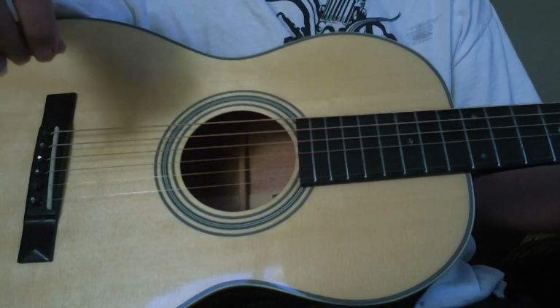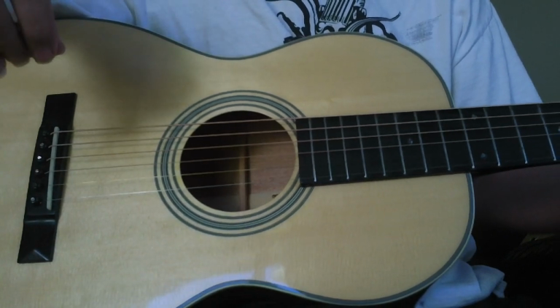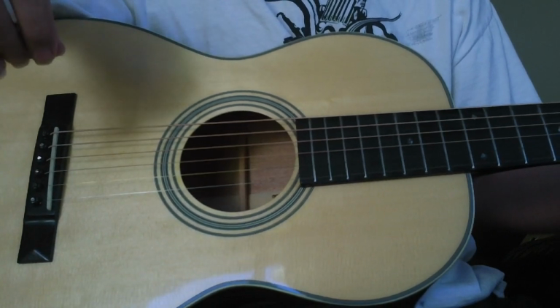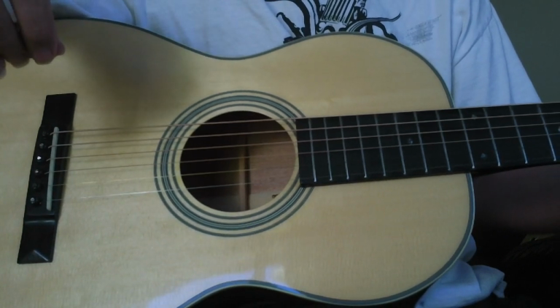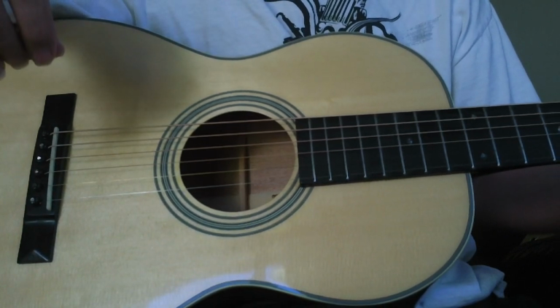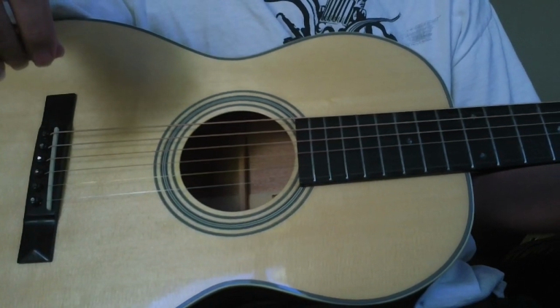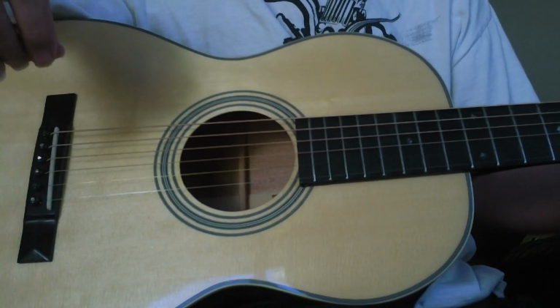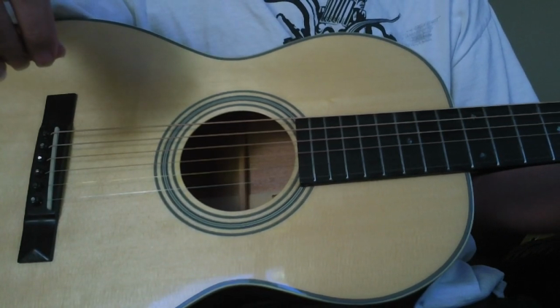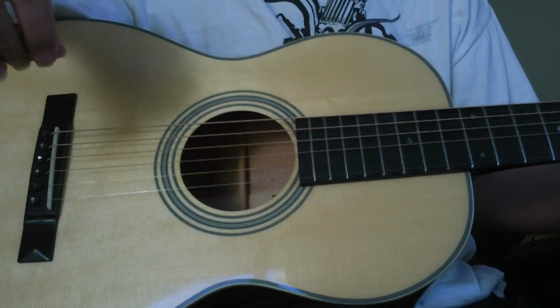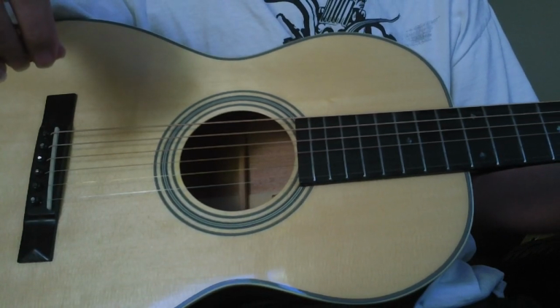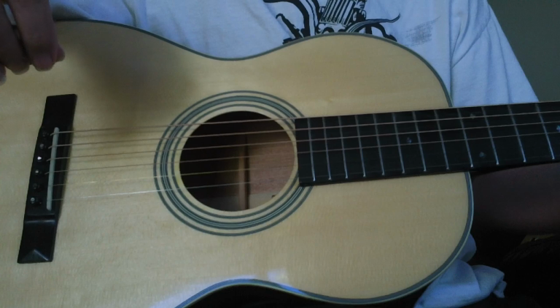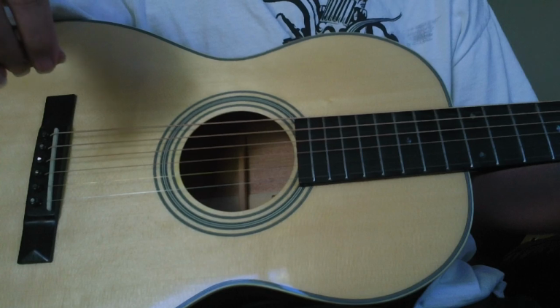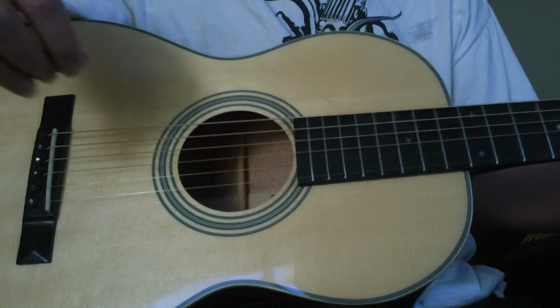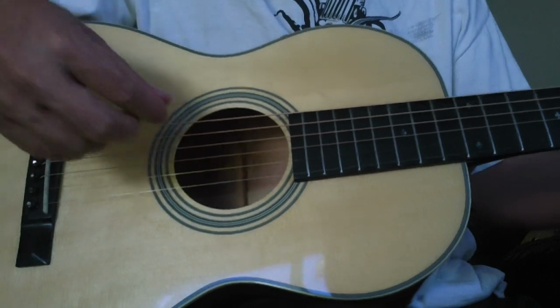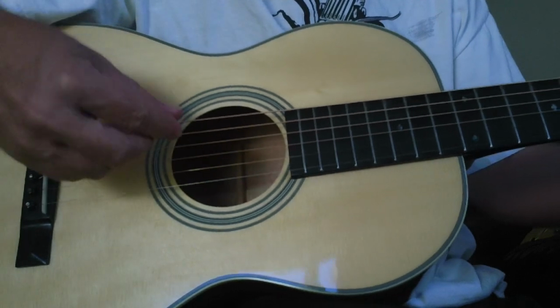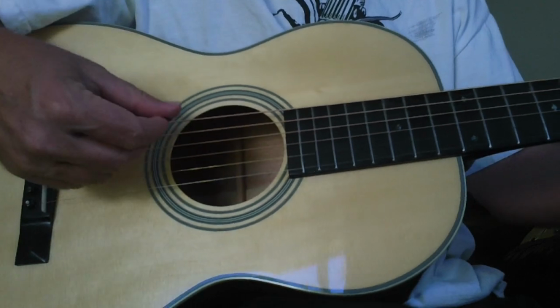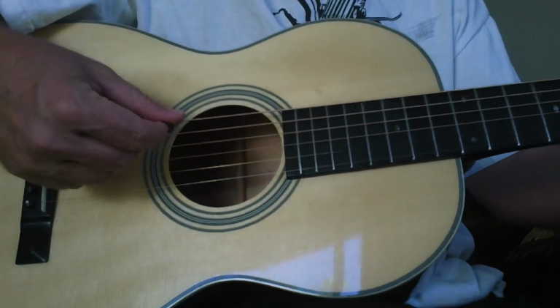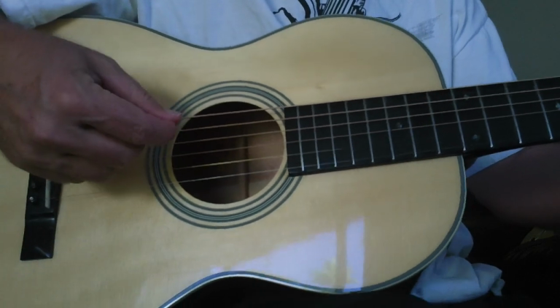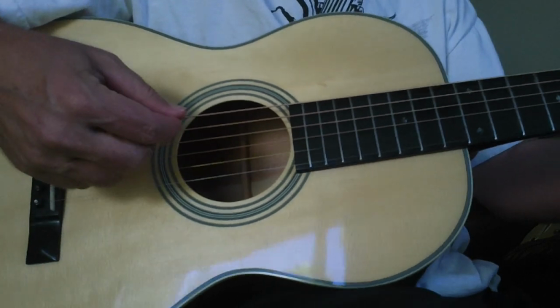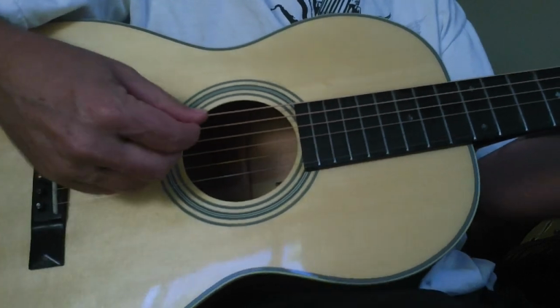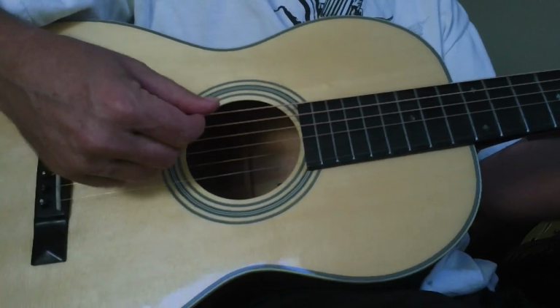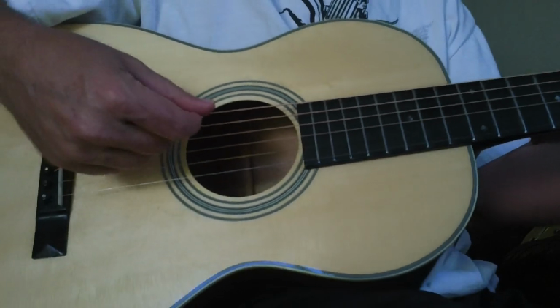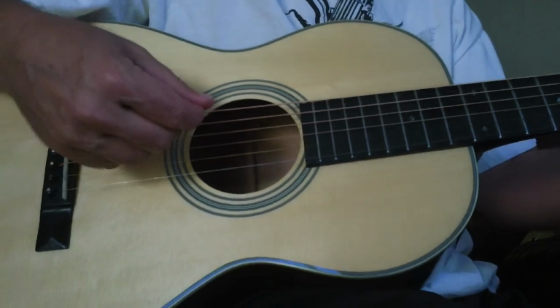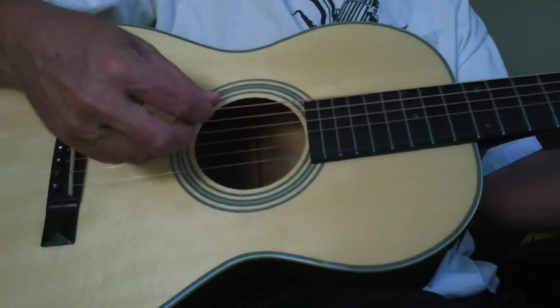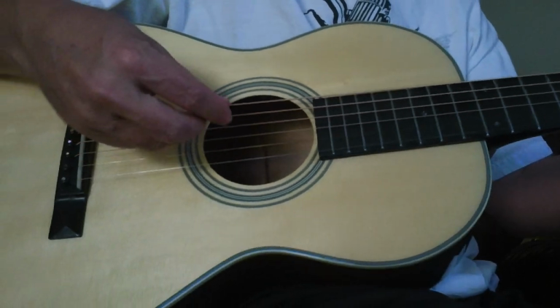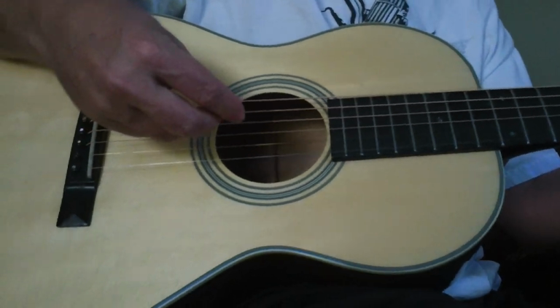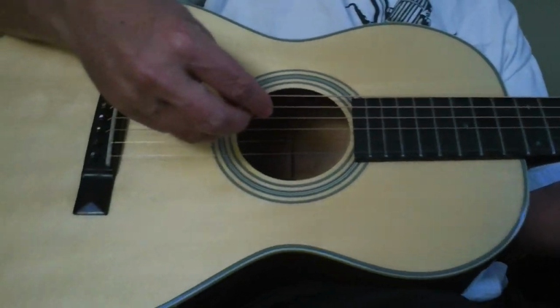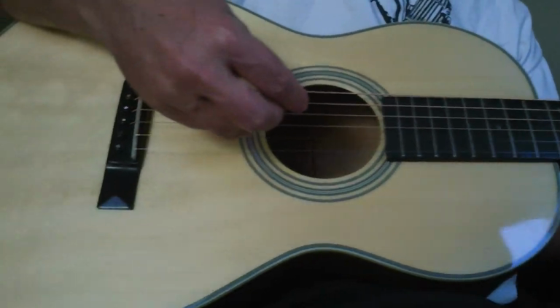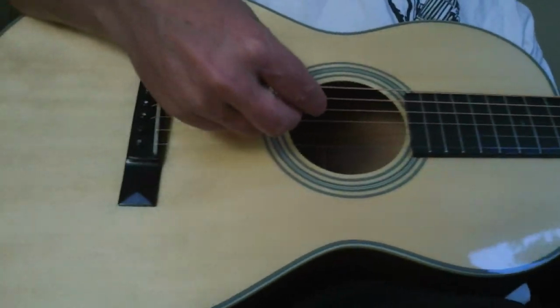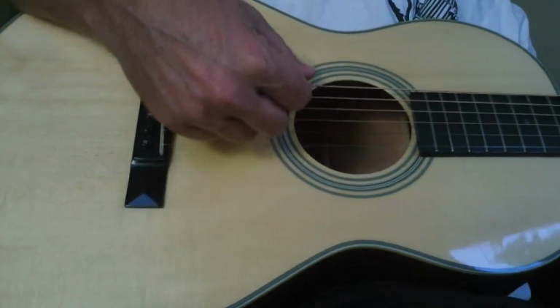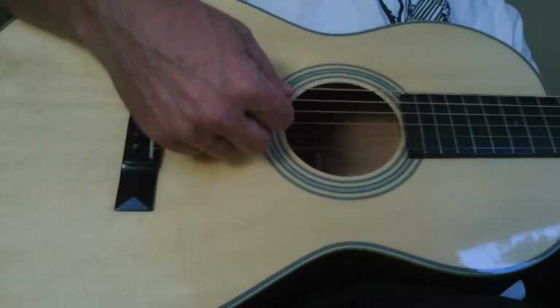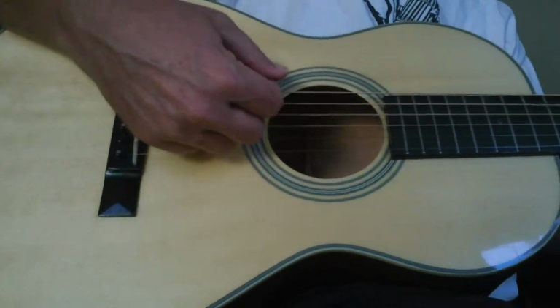I'm absolutely blown away by it, but we'll do a little strumming here with the pick to give people a little bit different feel.